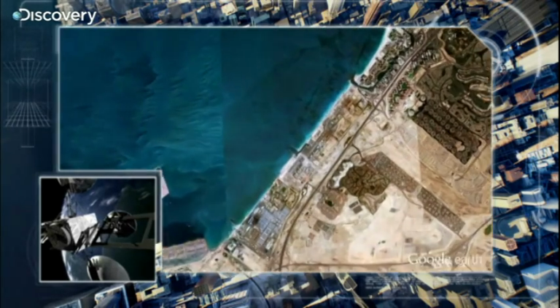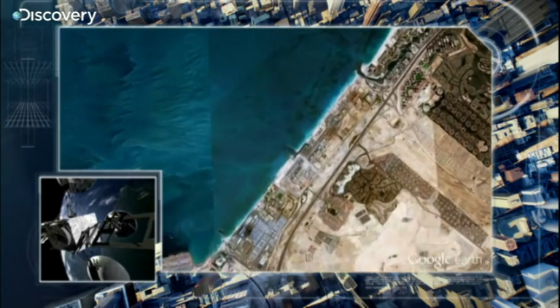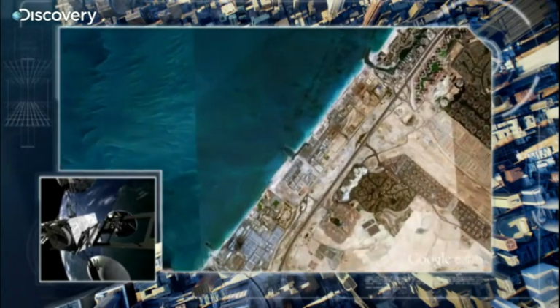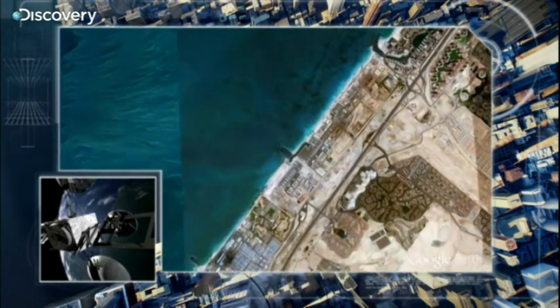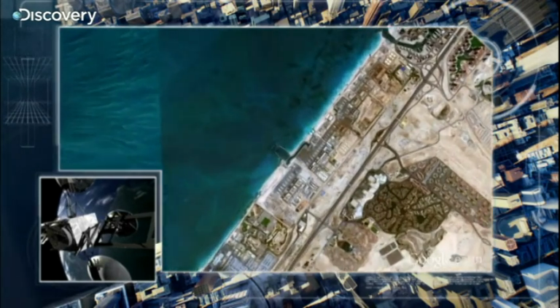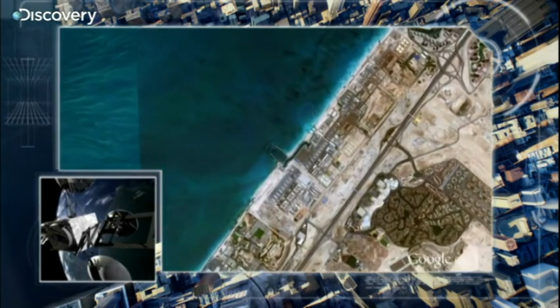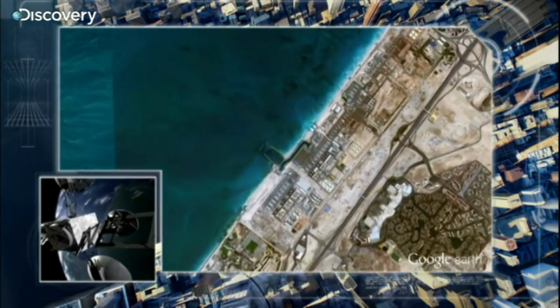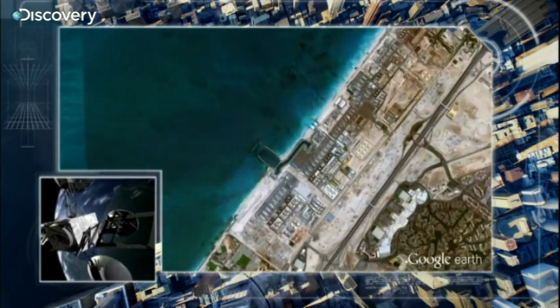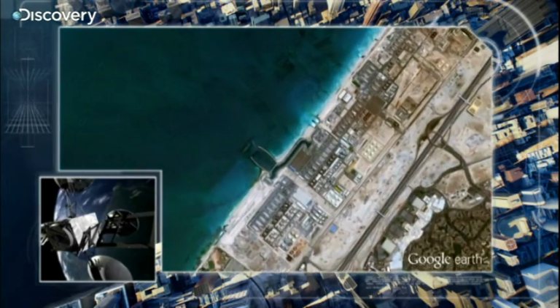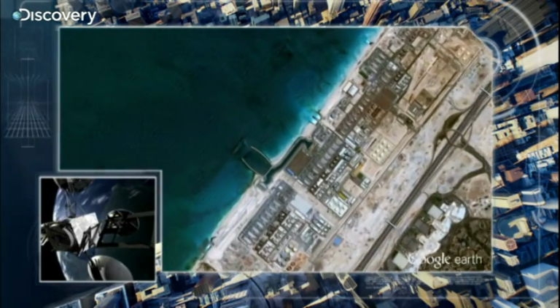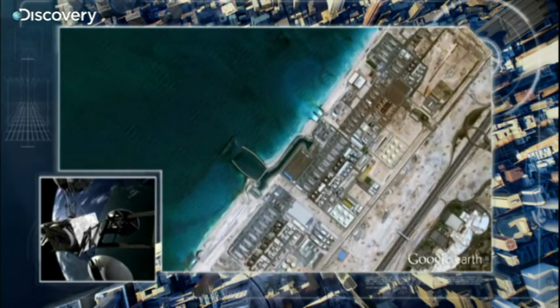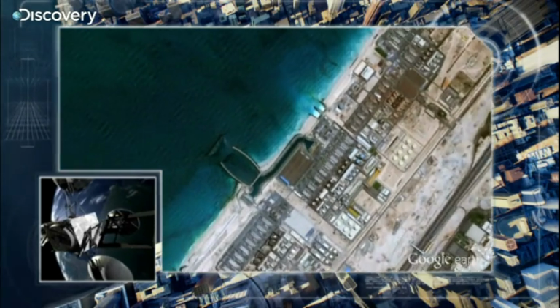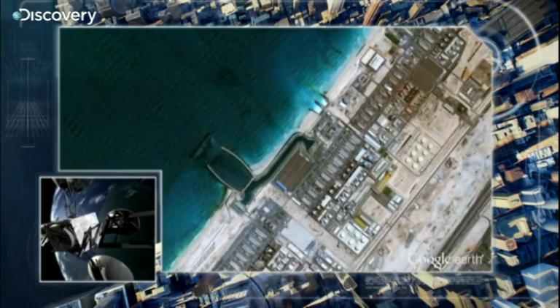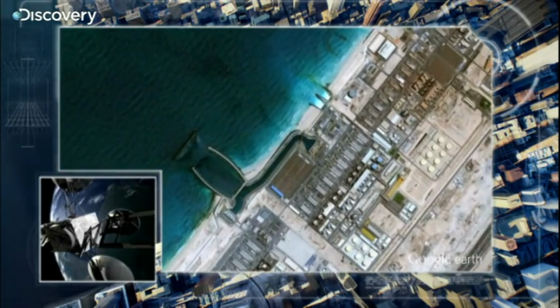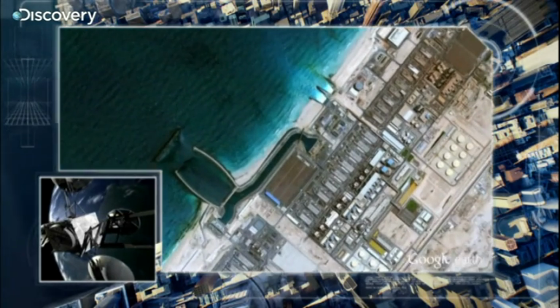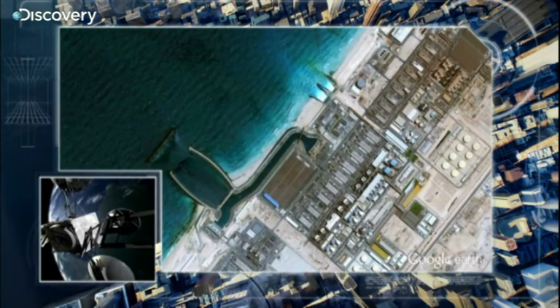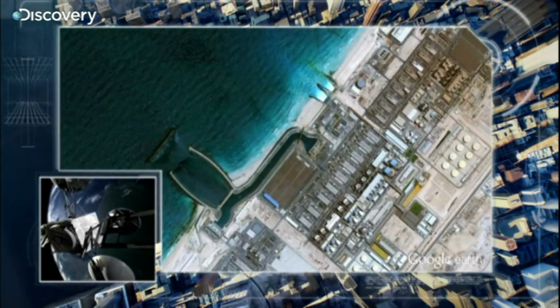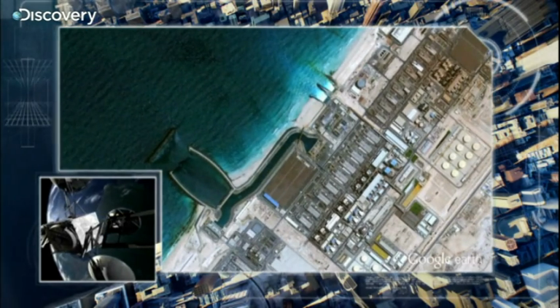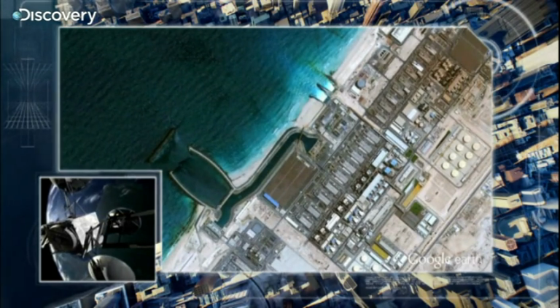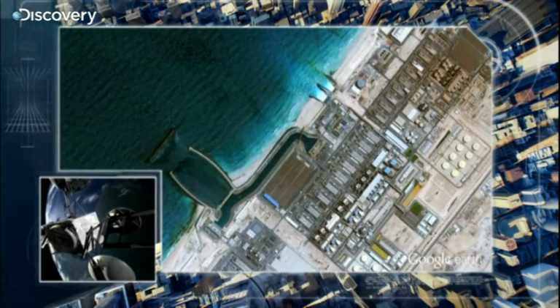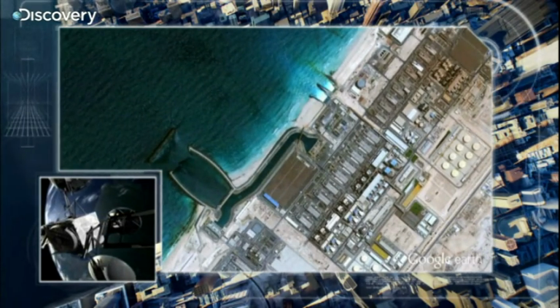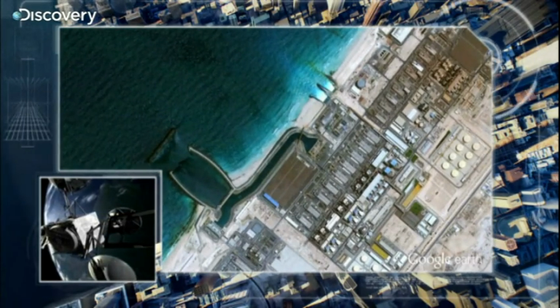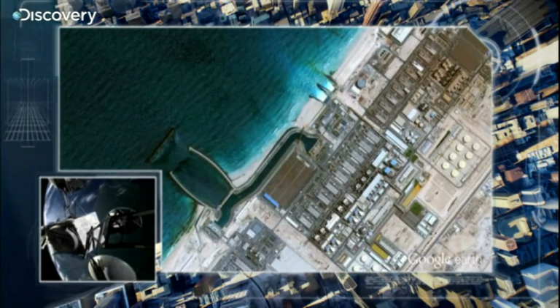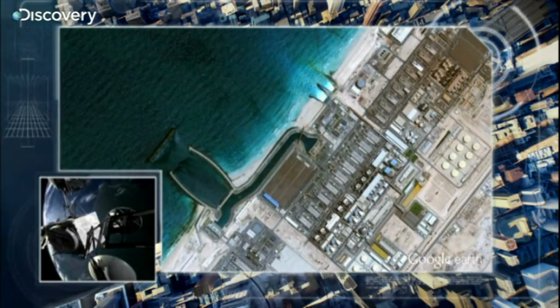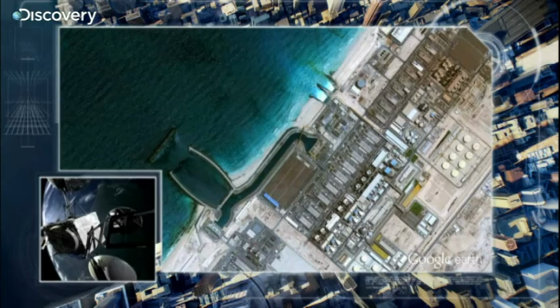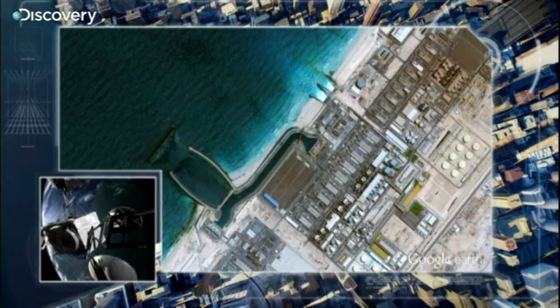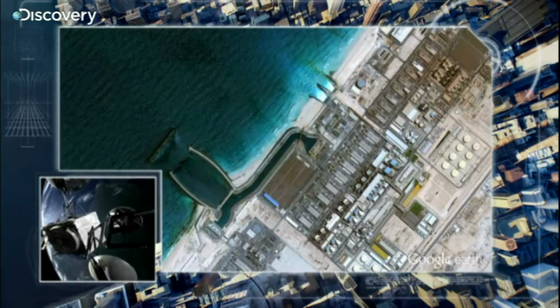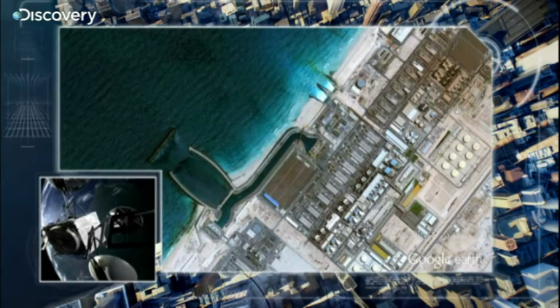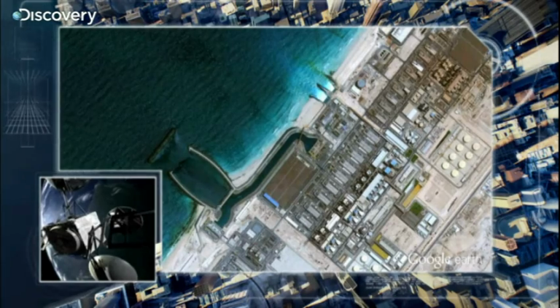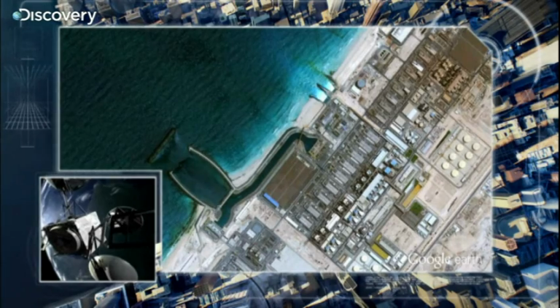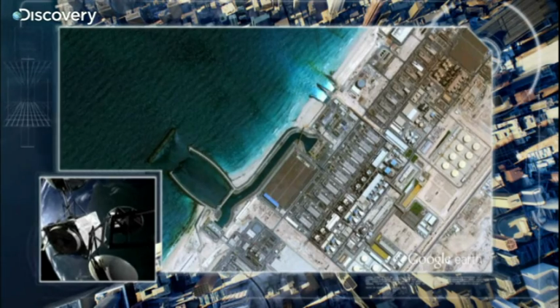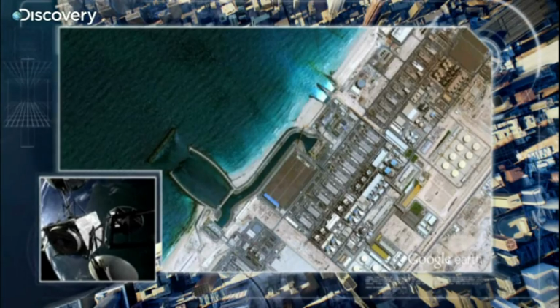Today, the city relies on huge desalination plants that turn seawater into fresh water.